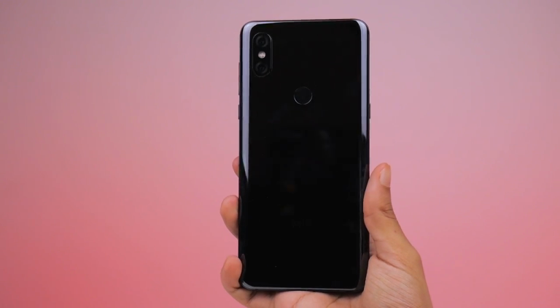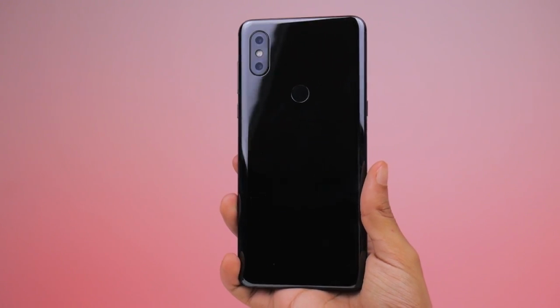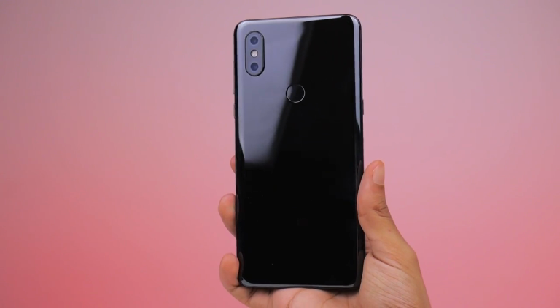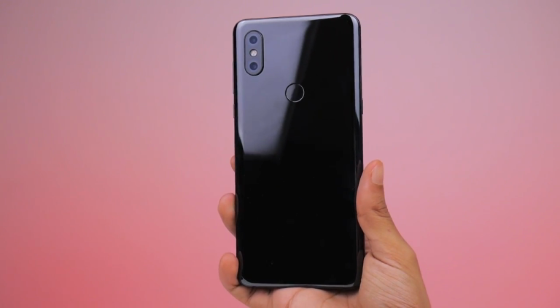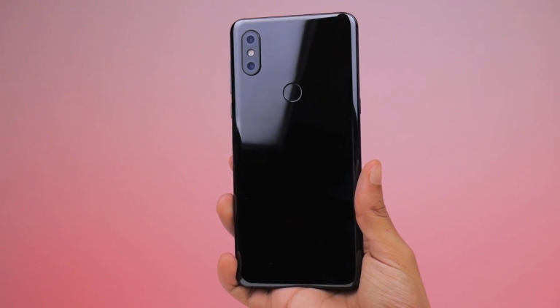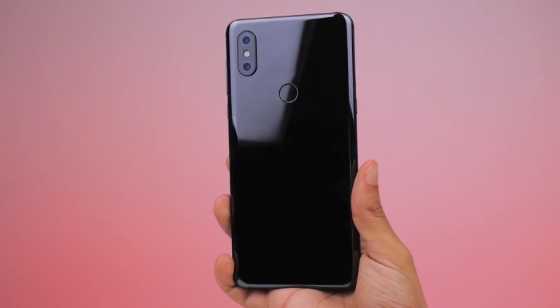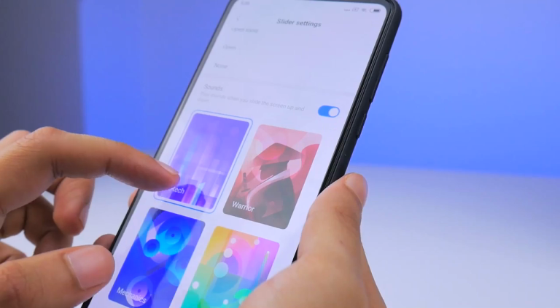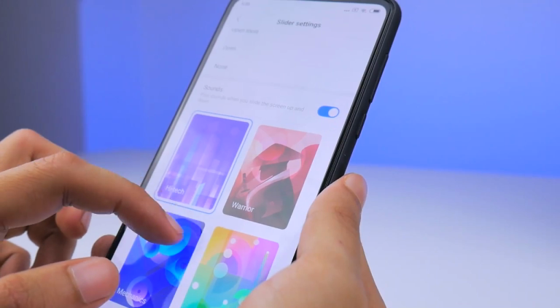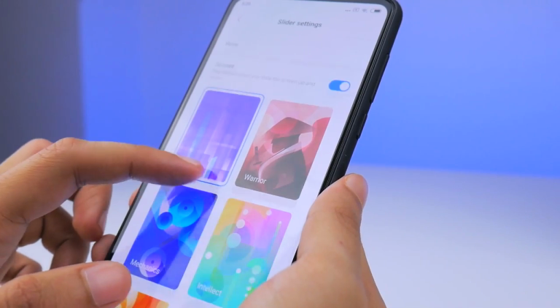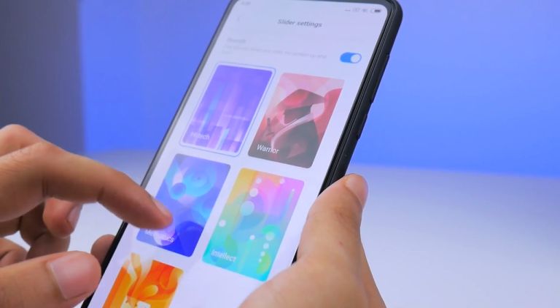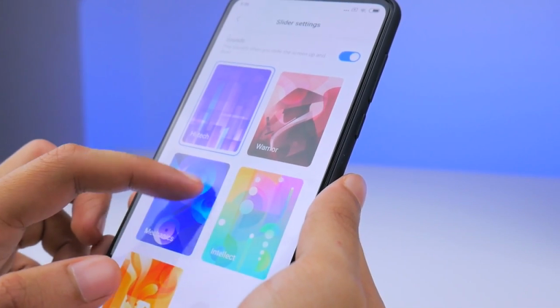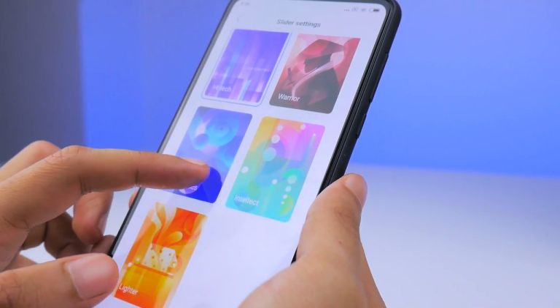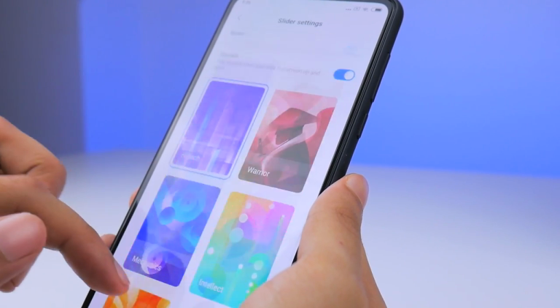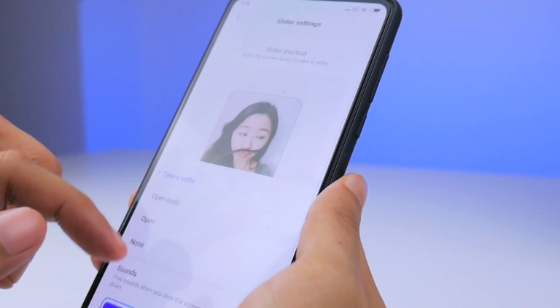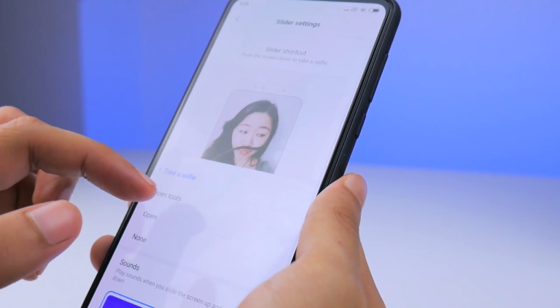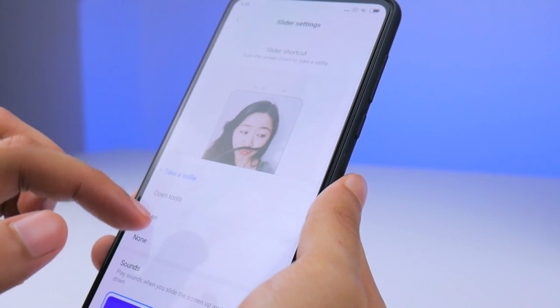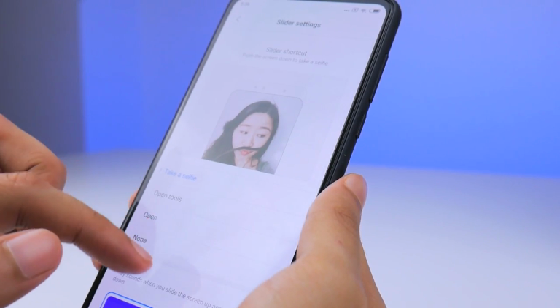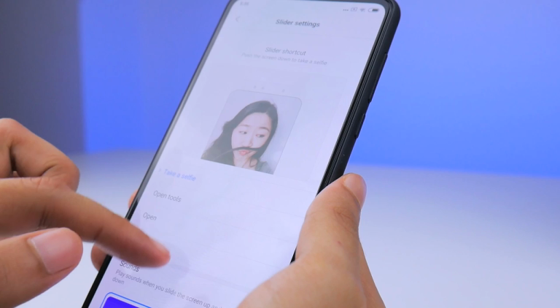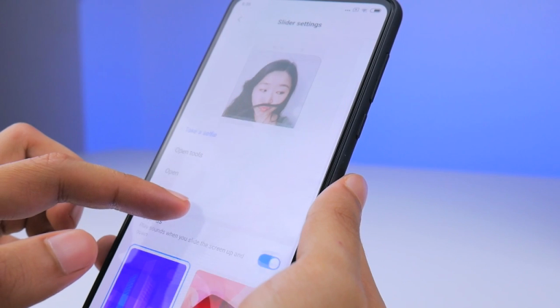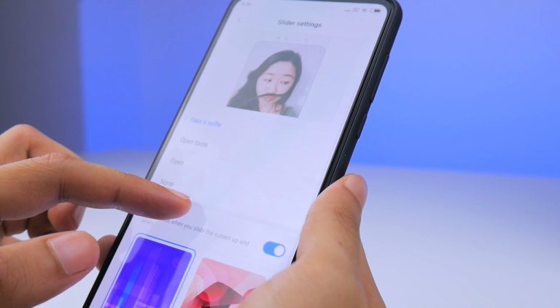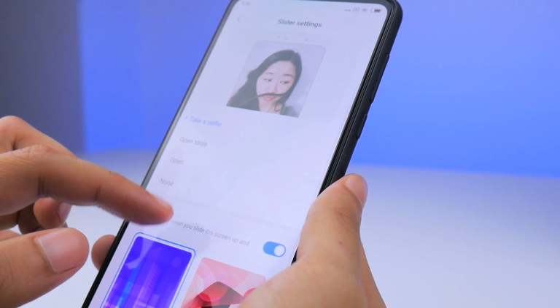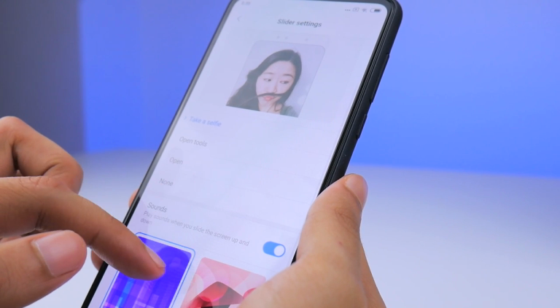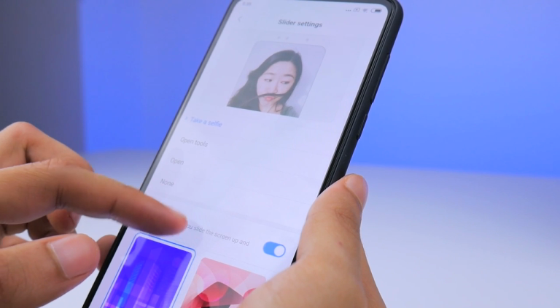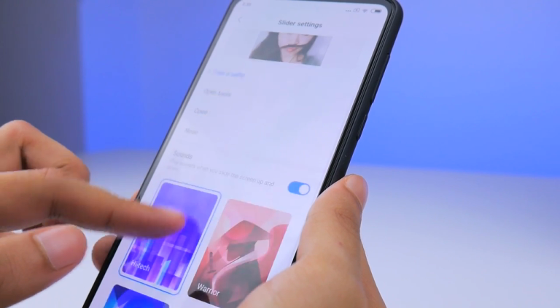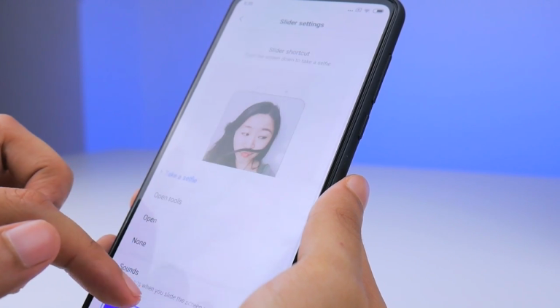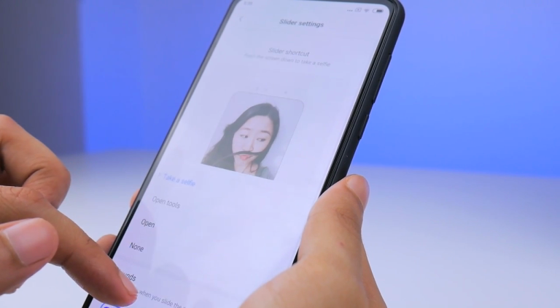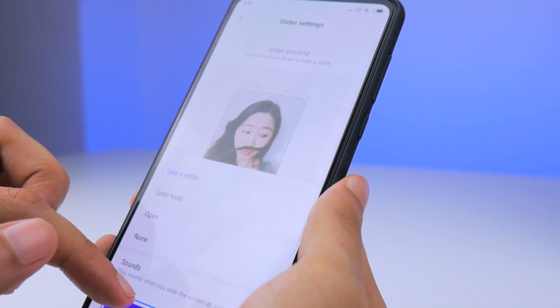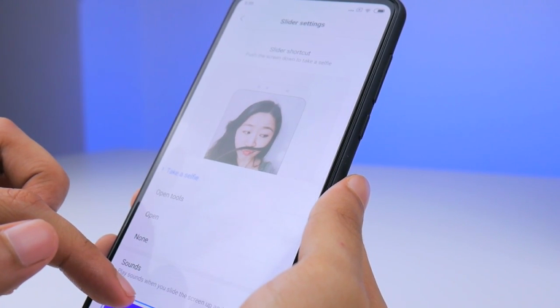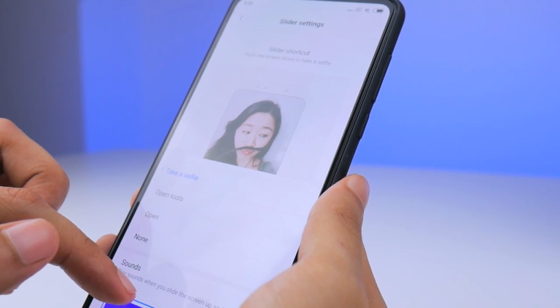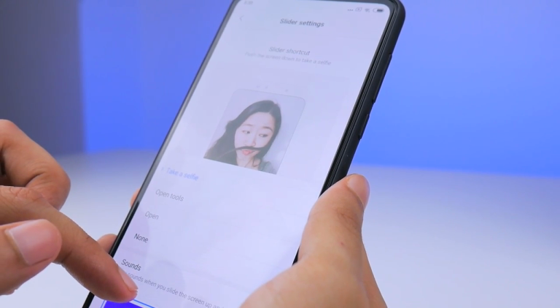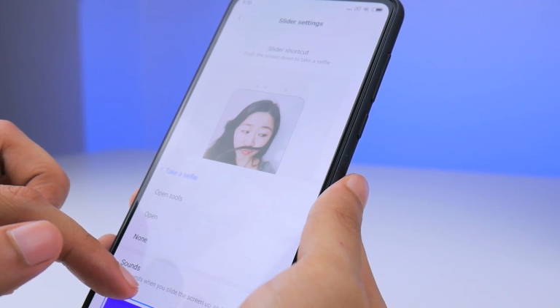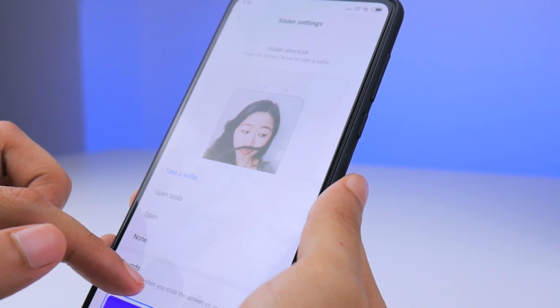Software wise, the slider even makes a cool sound when opened, and that alongside its launch app can be customized in the settings.